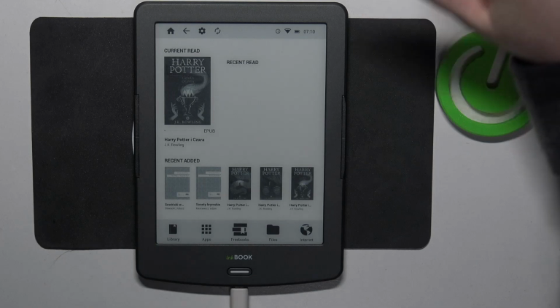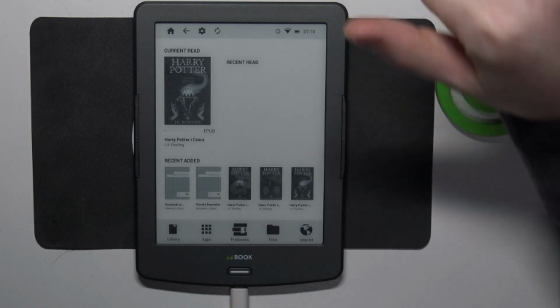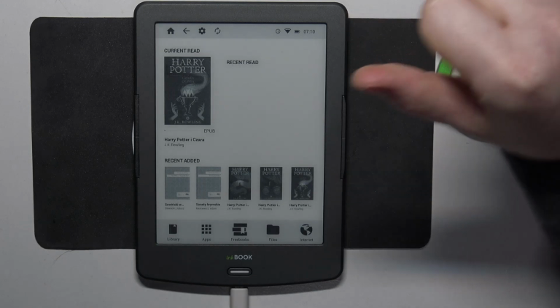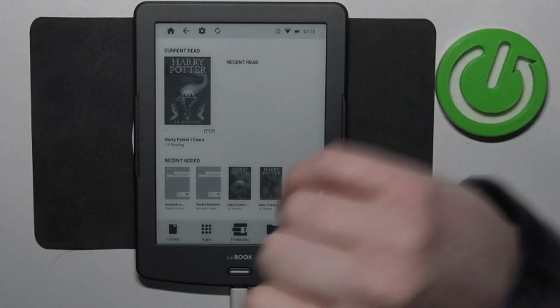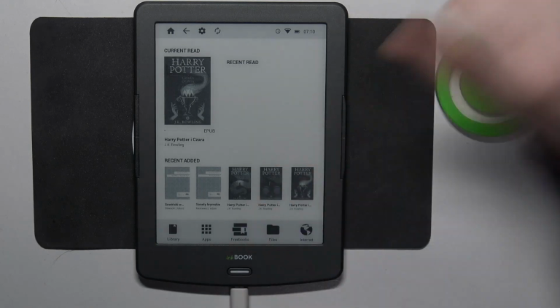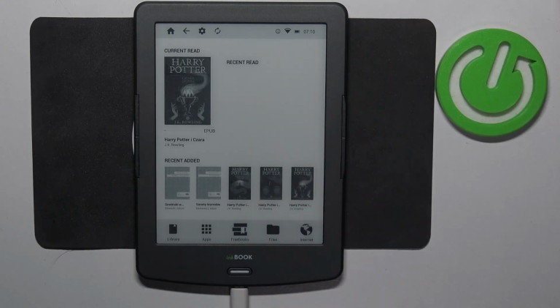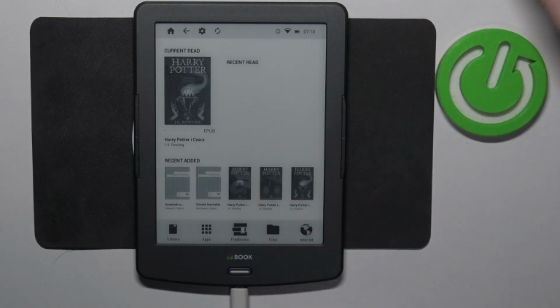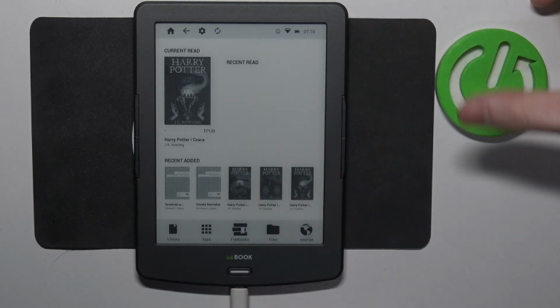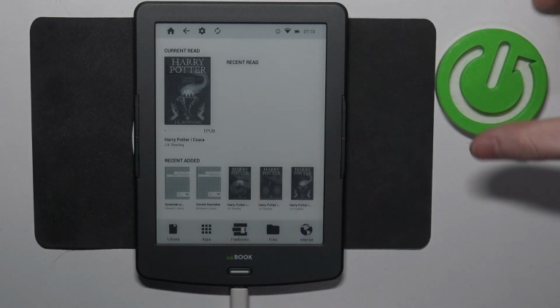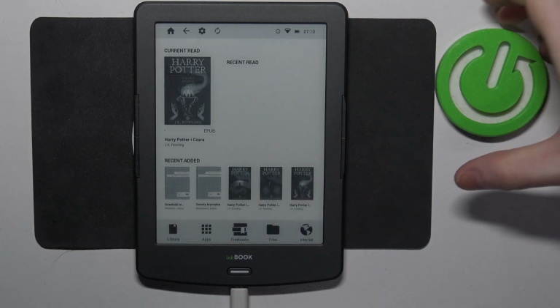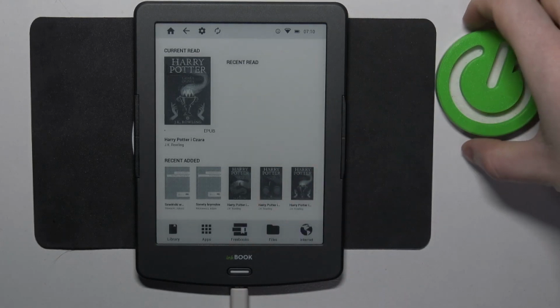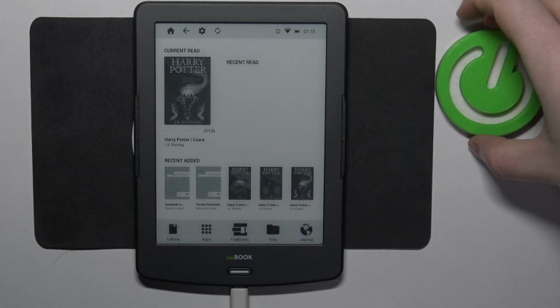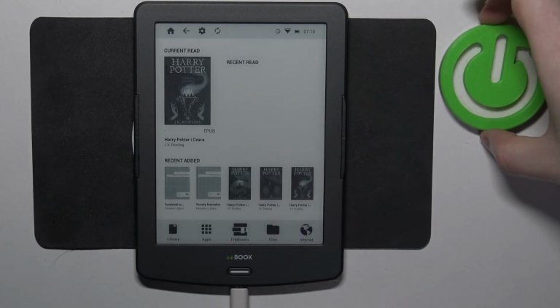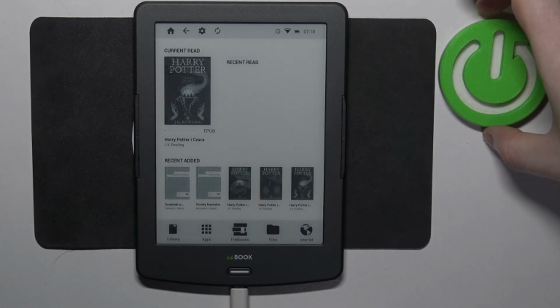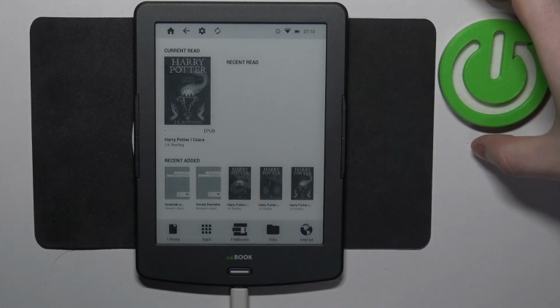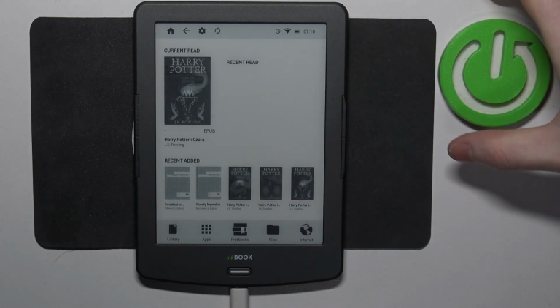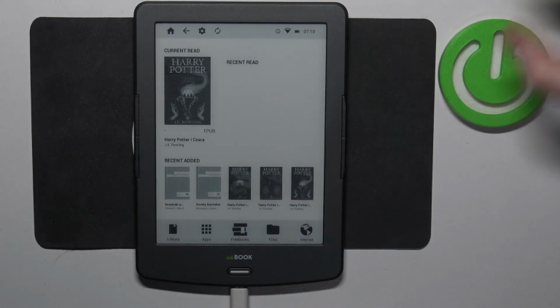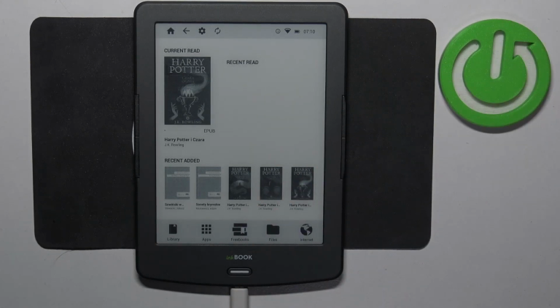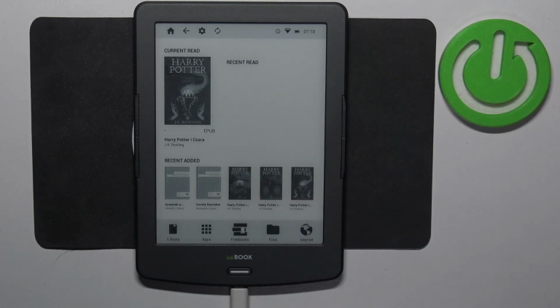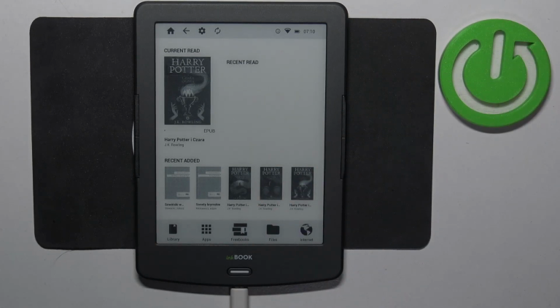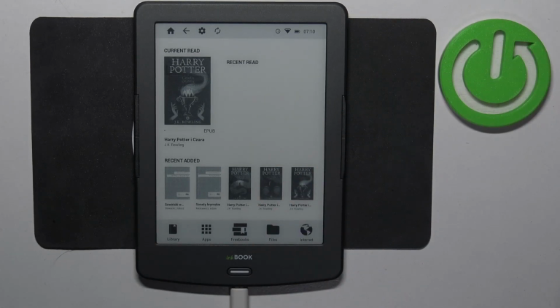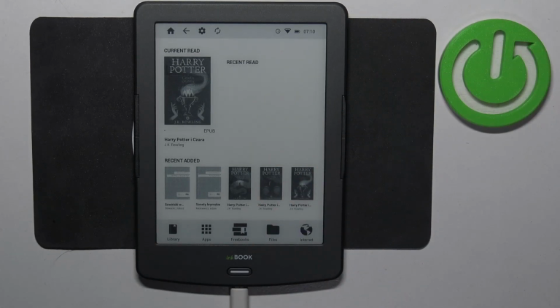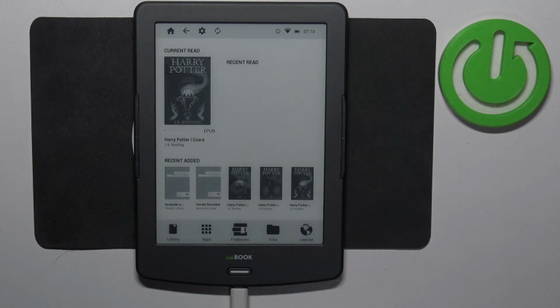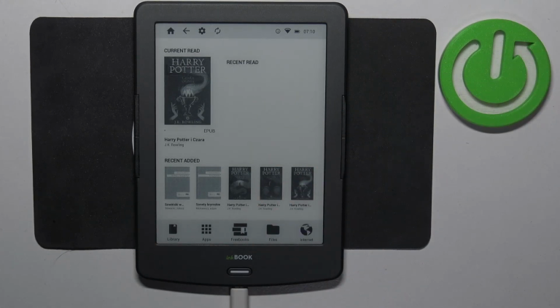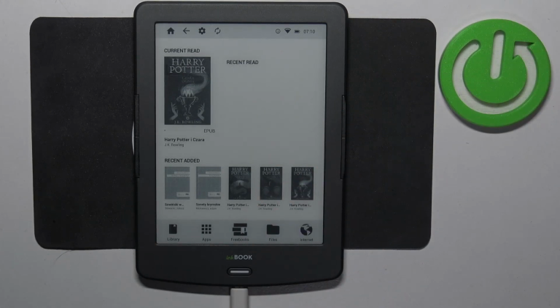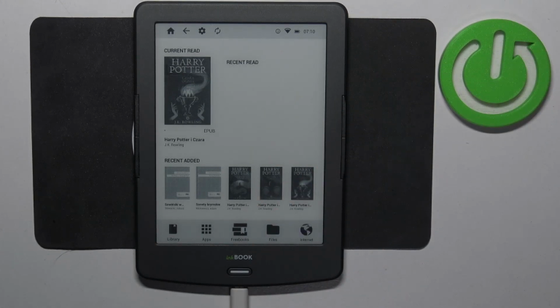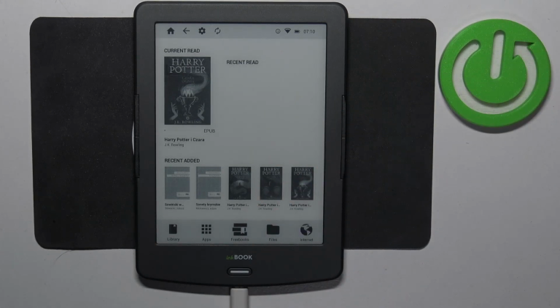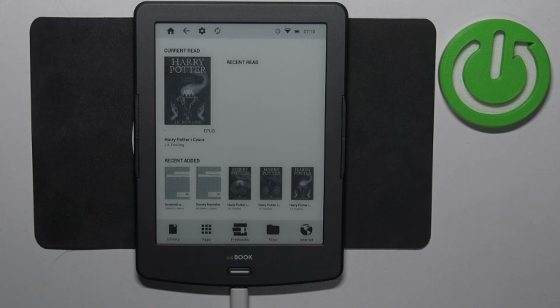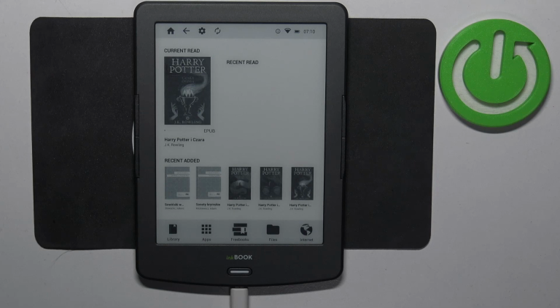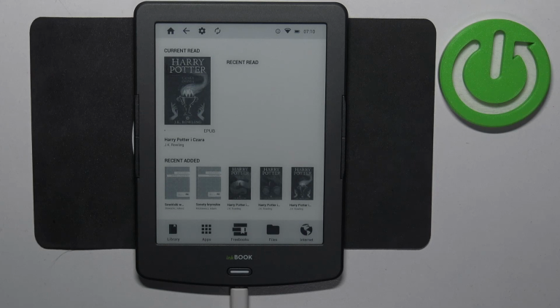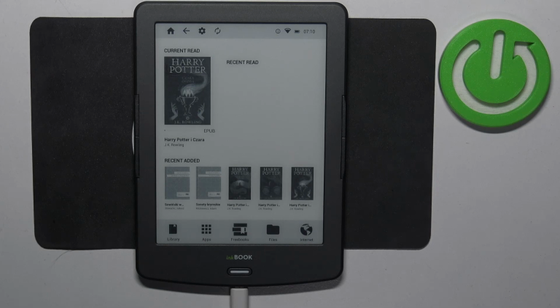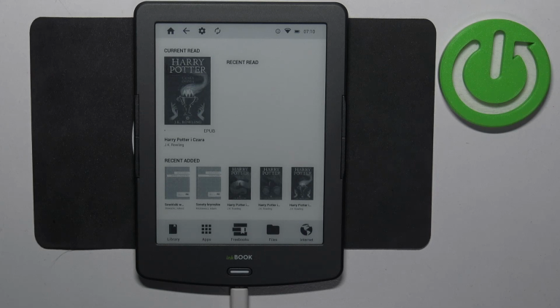Hello! In this video I want to show you how to factory reset InkBook Classic 2.